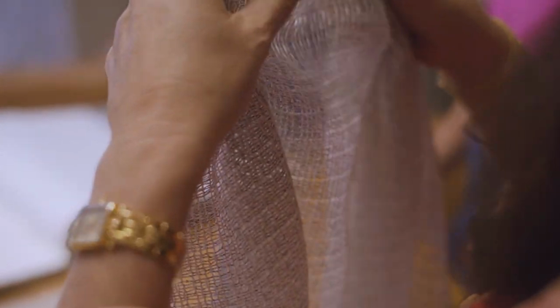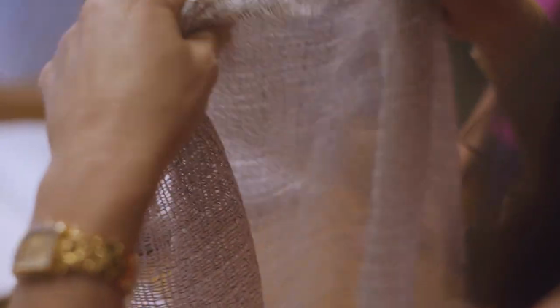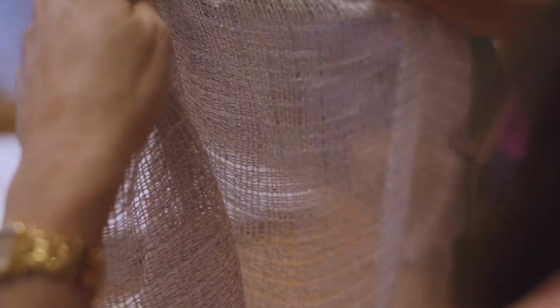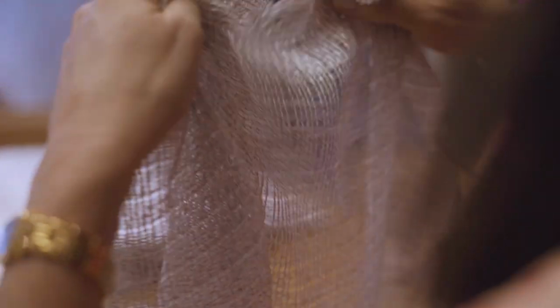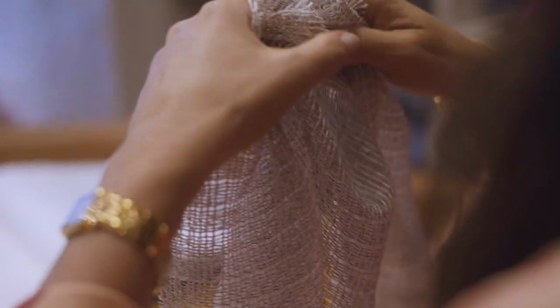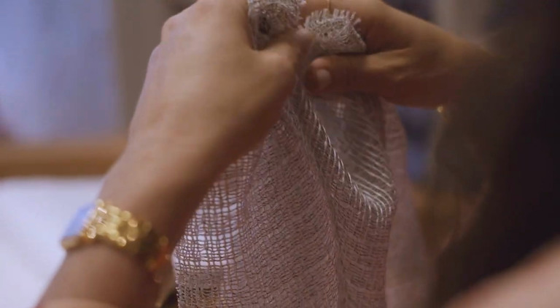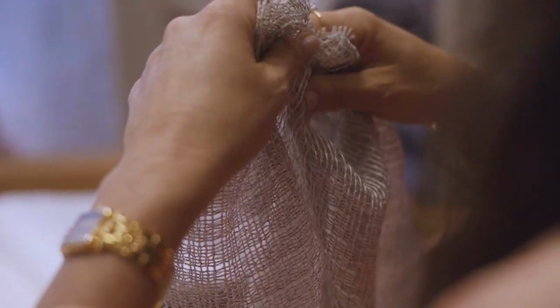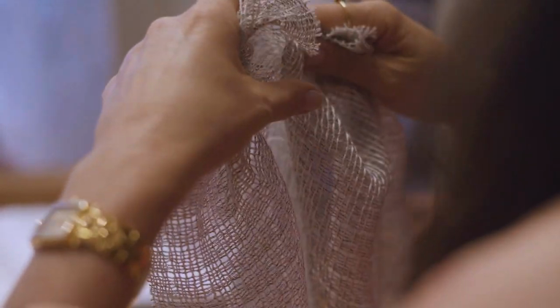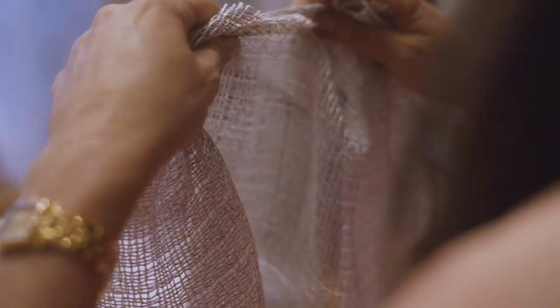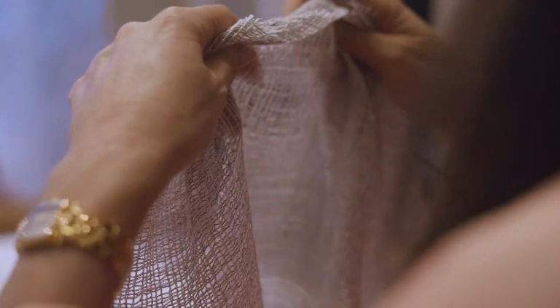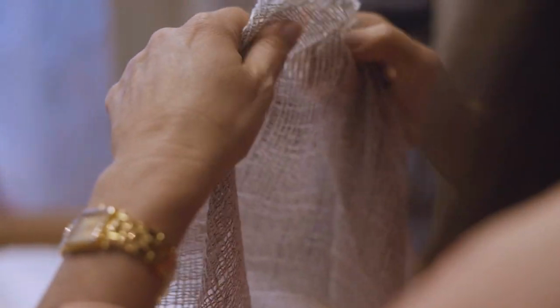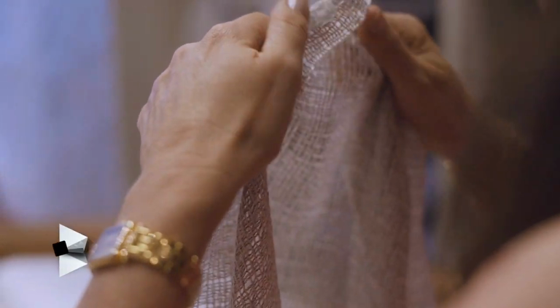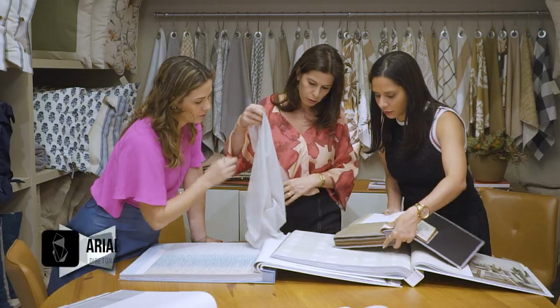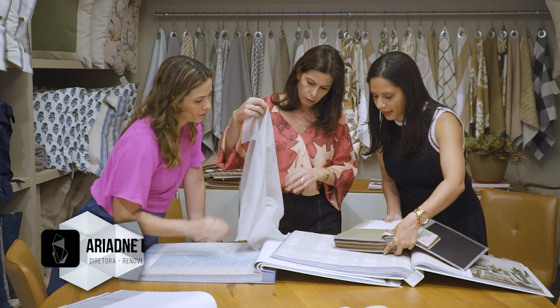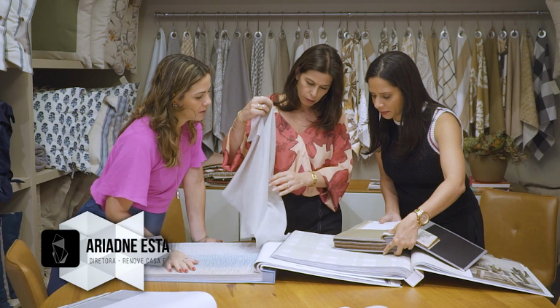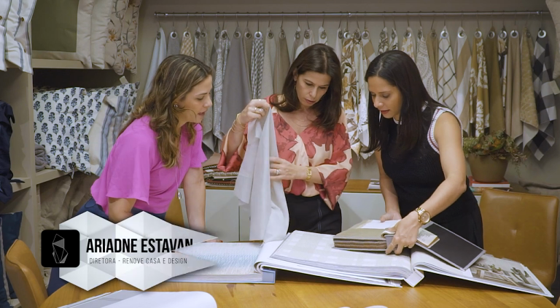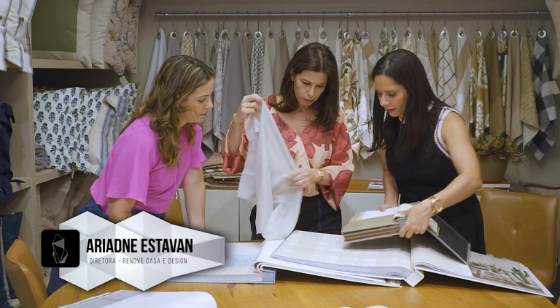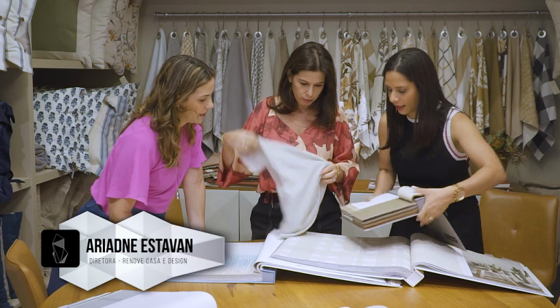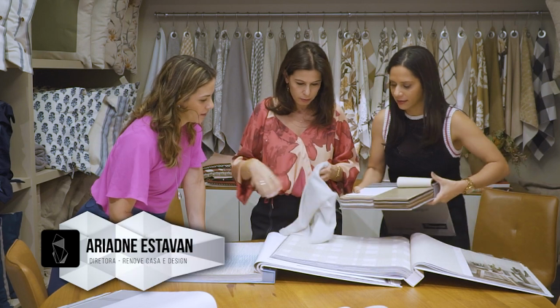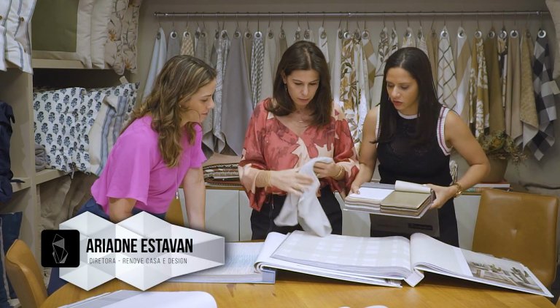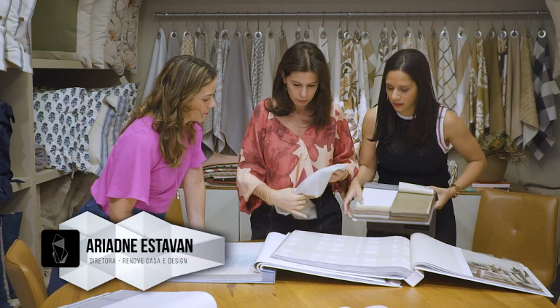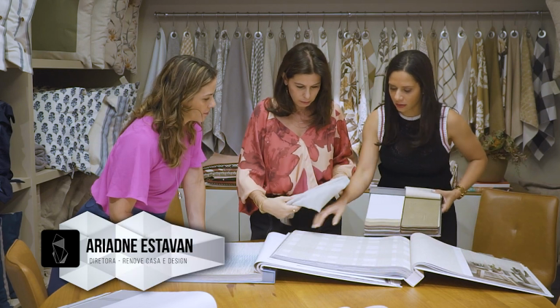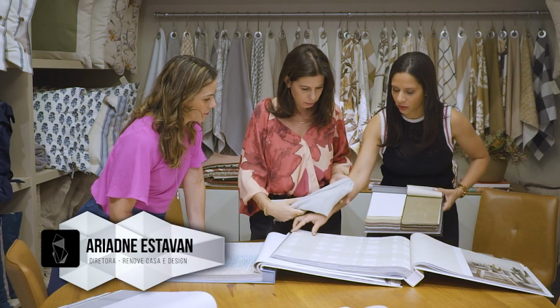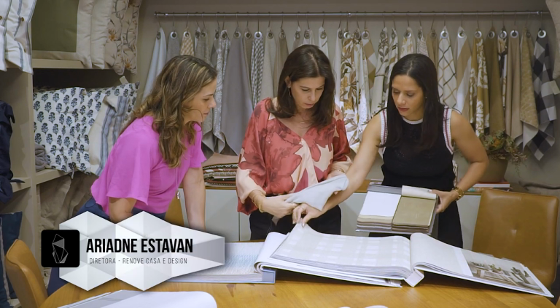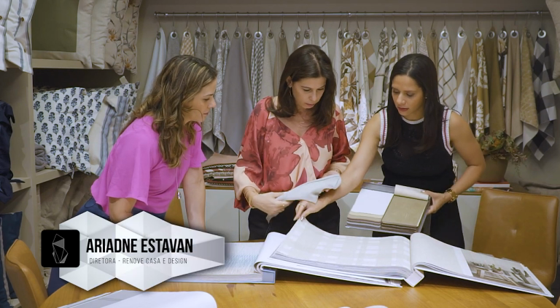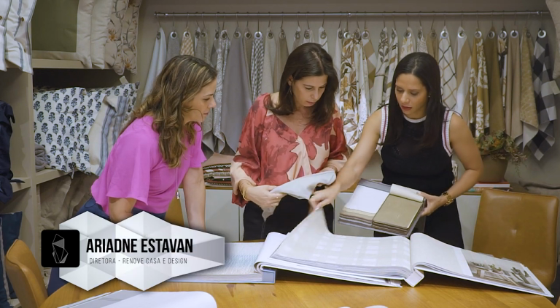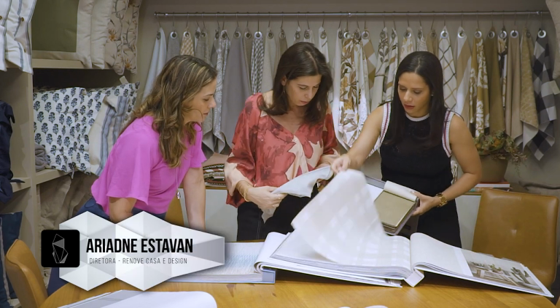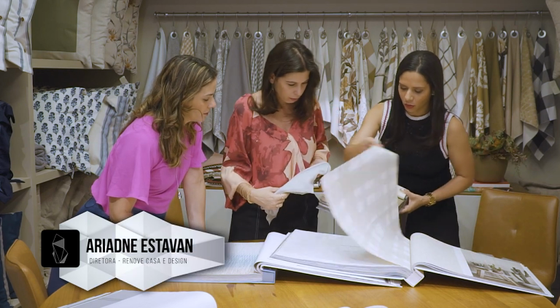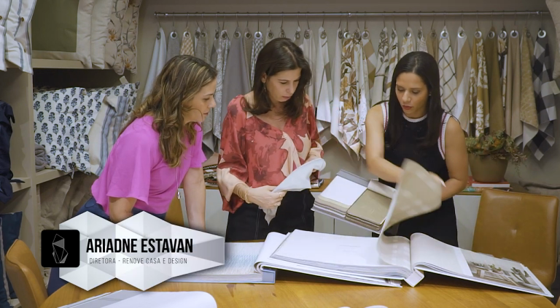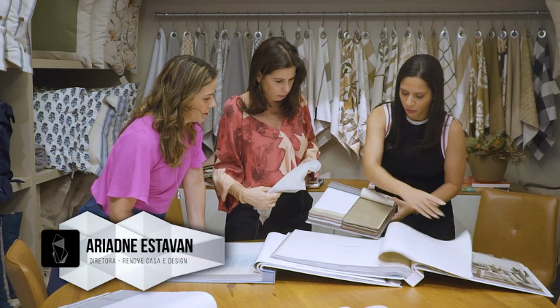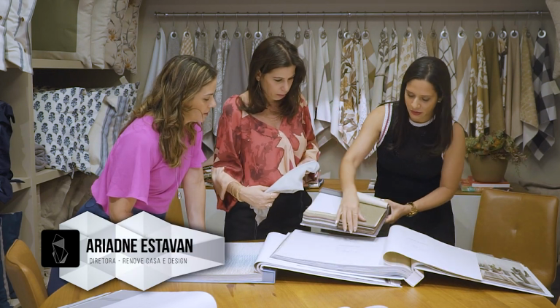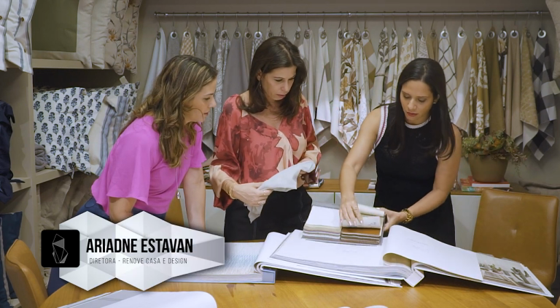E o tecido que tinha ficado para a cabeceira. Essa tinha sido a nossa composição.